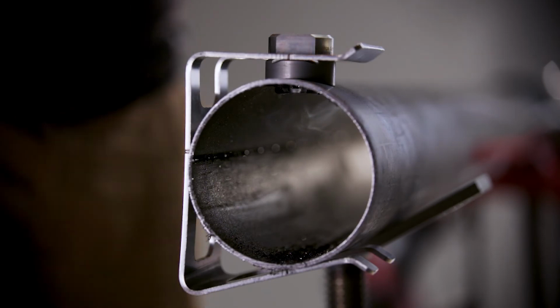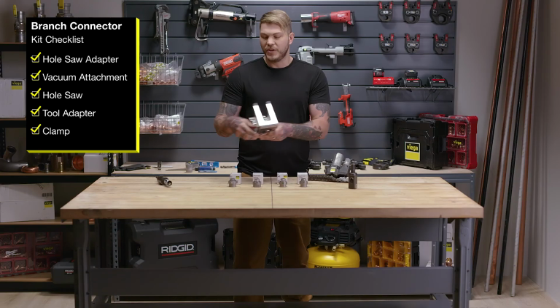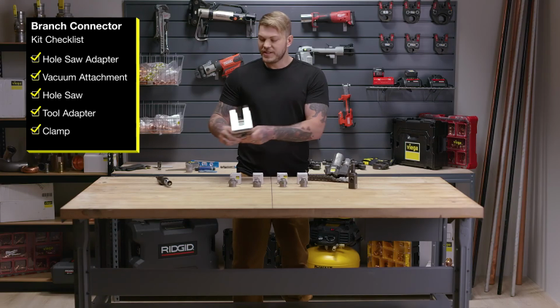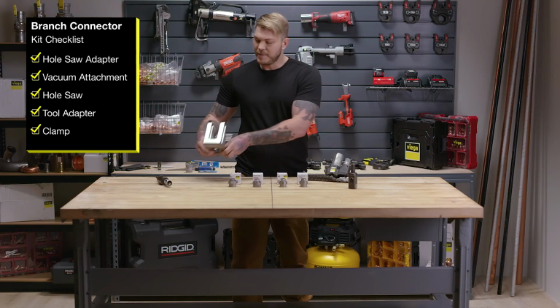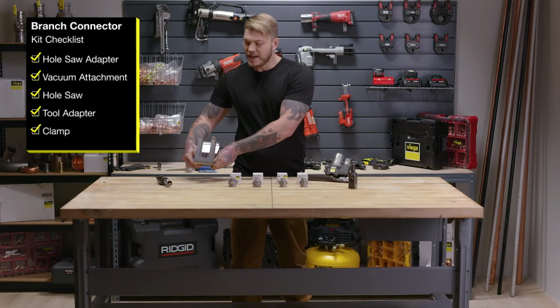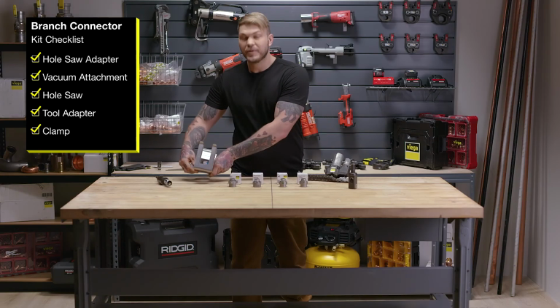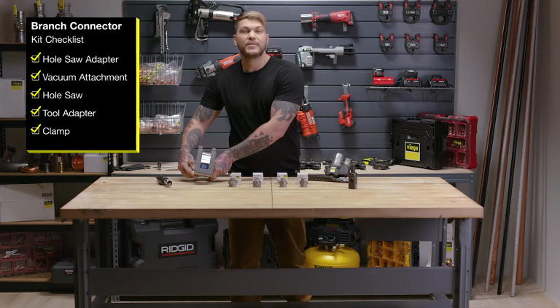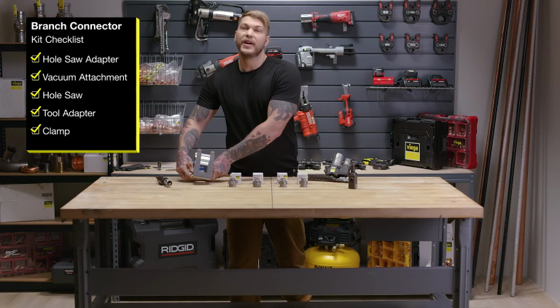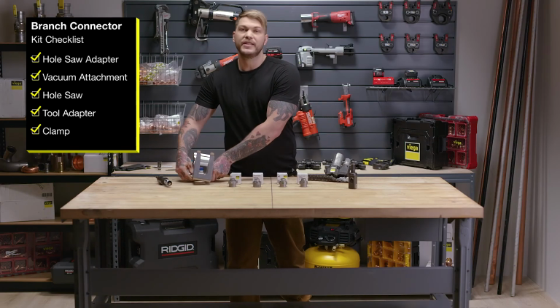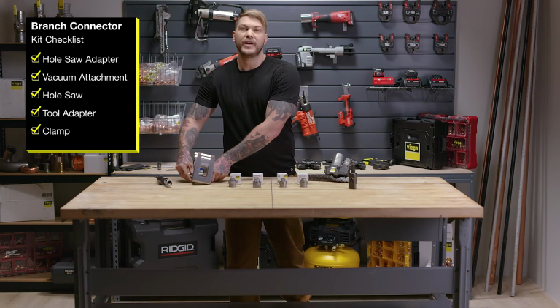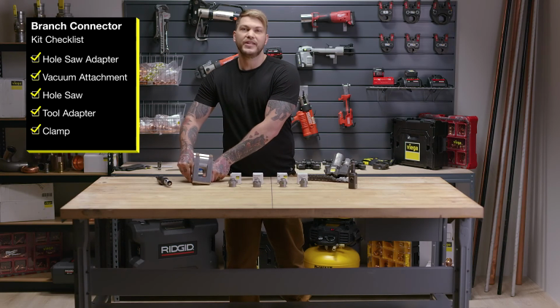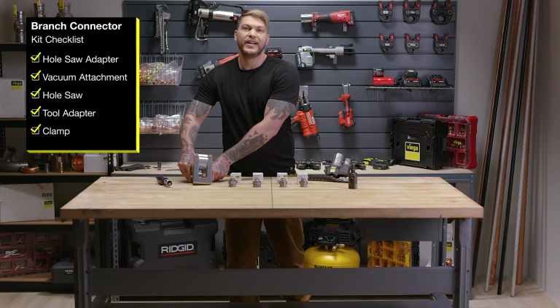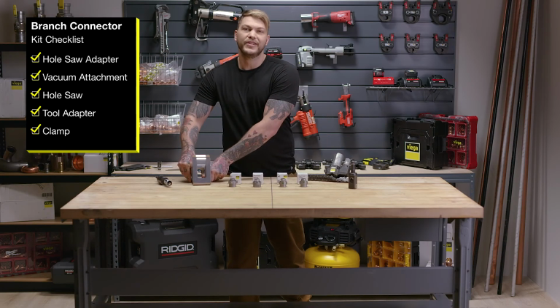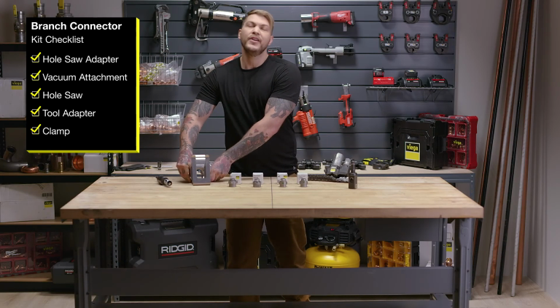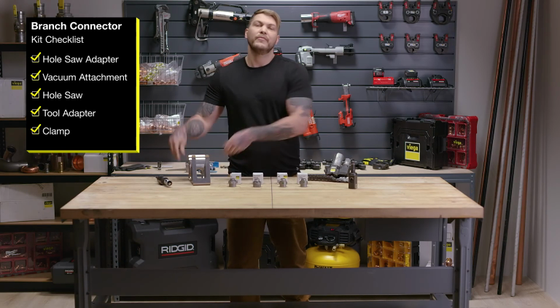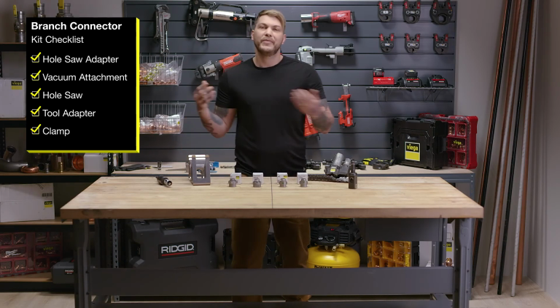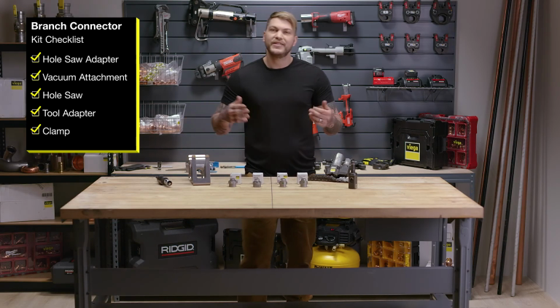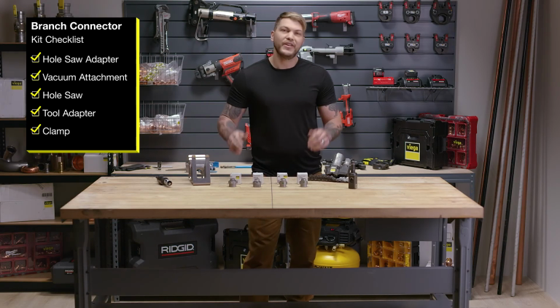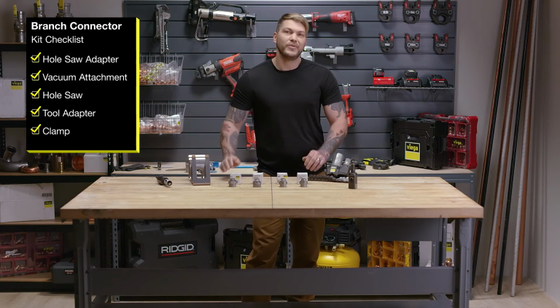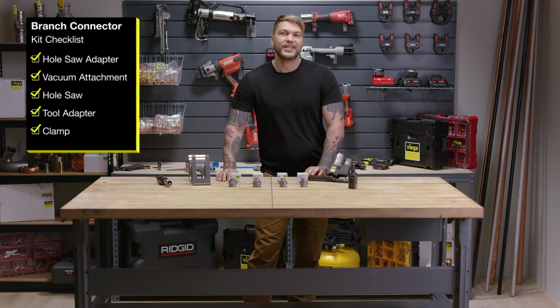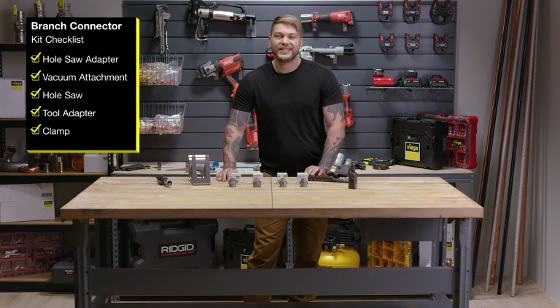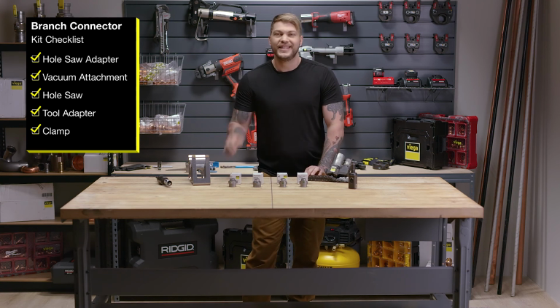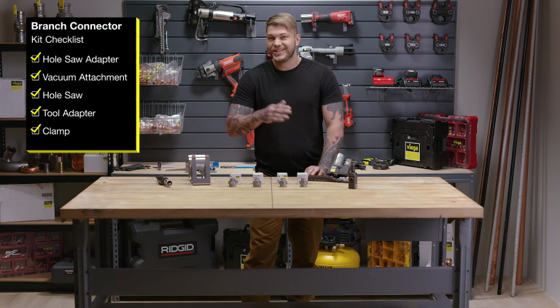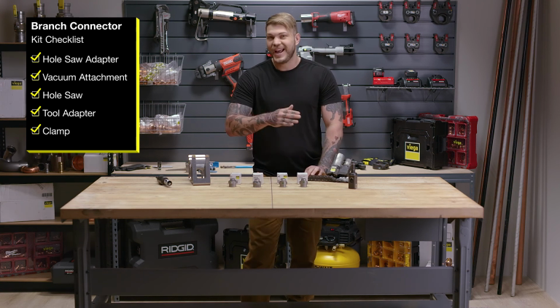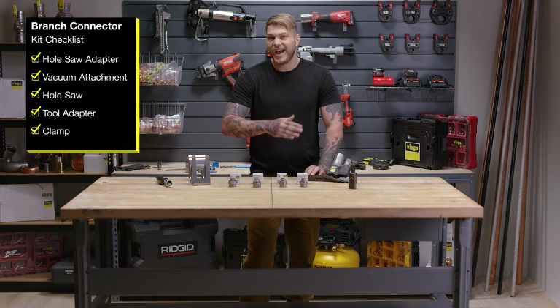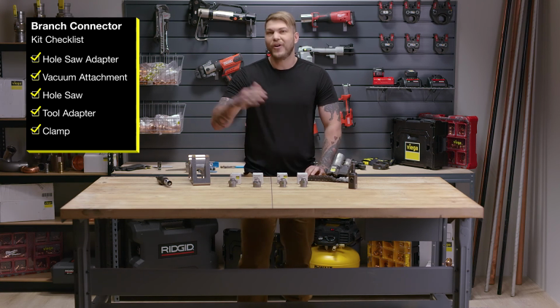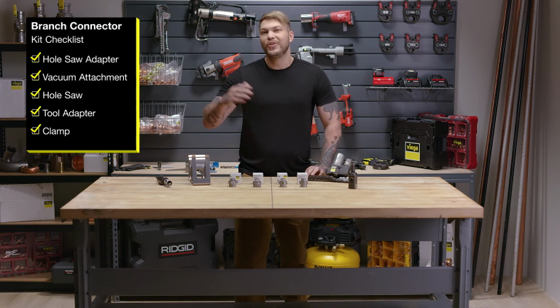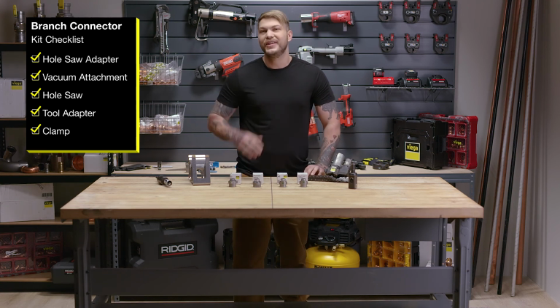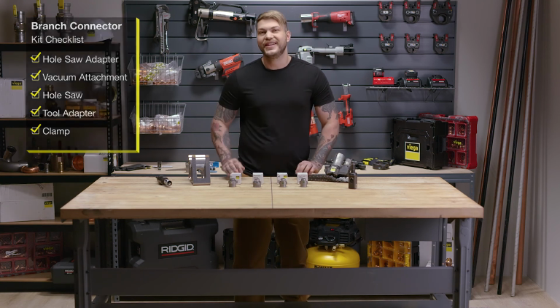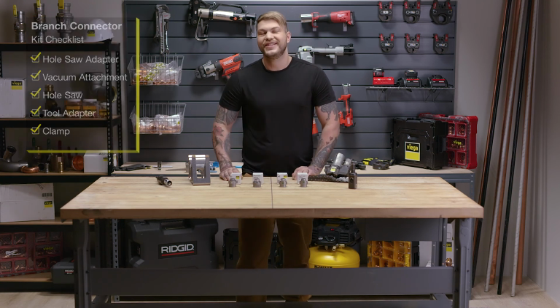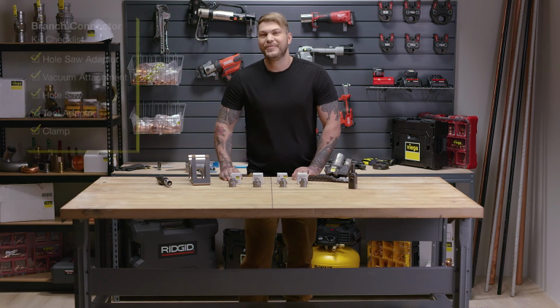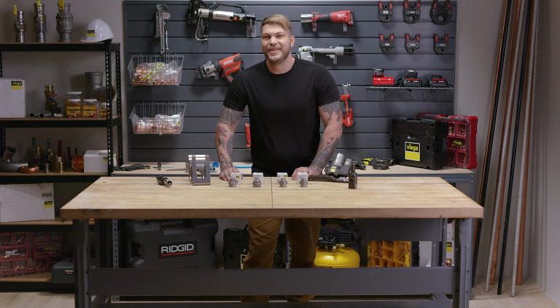This is the Megapress press-in branch connector, available in sizes inch and a half all the way to six inch pipe.